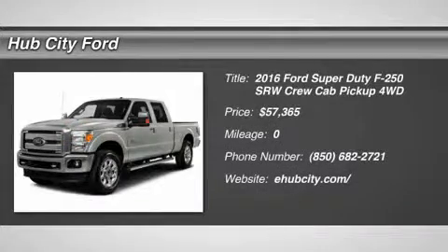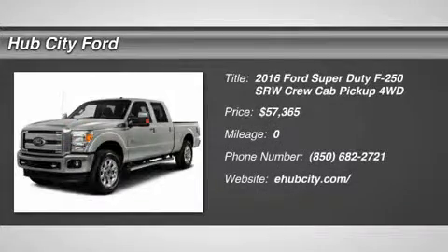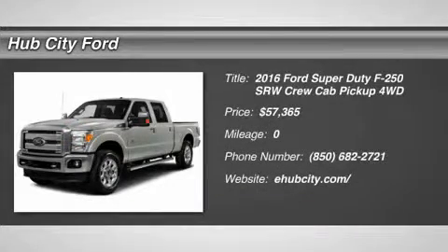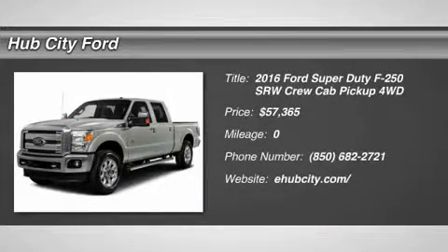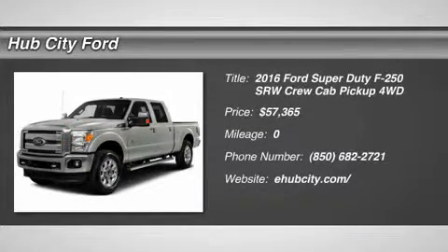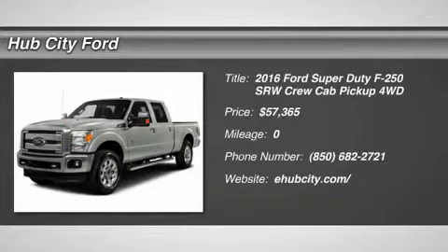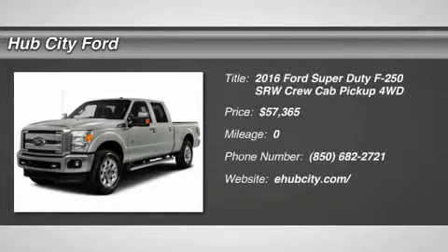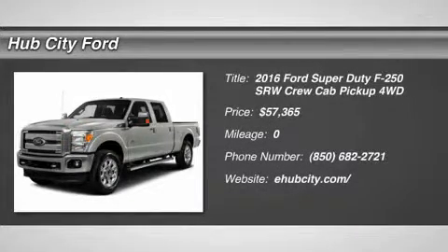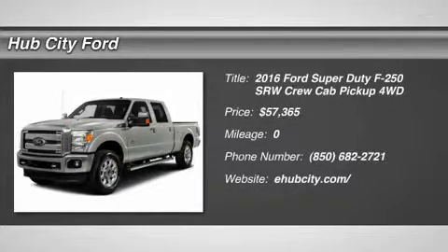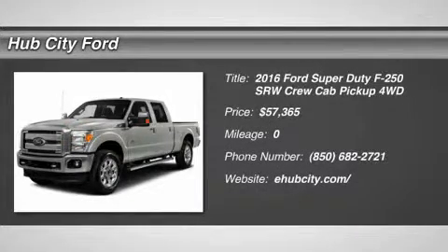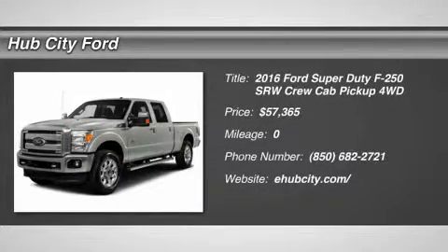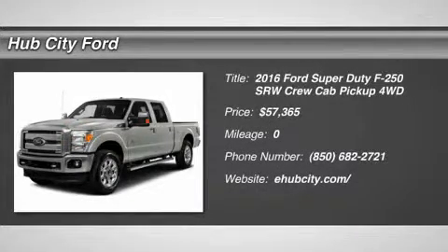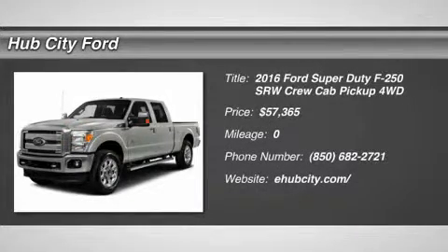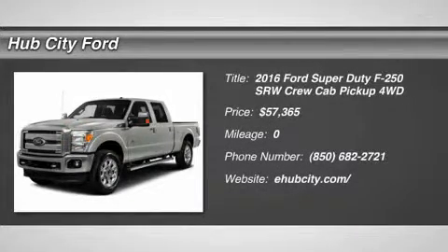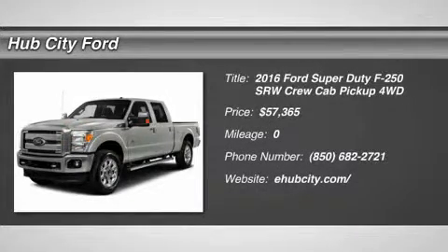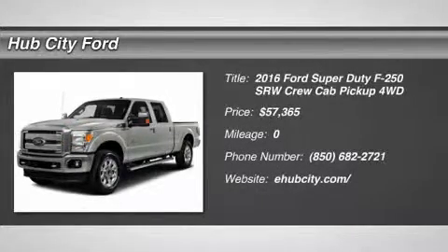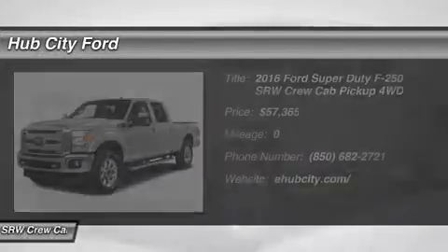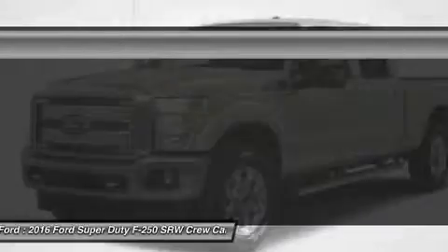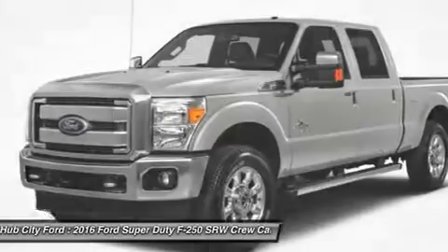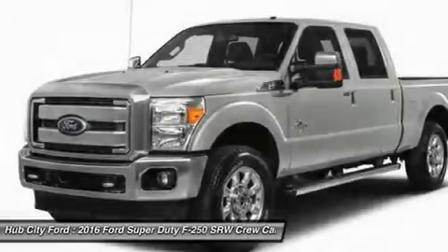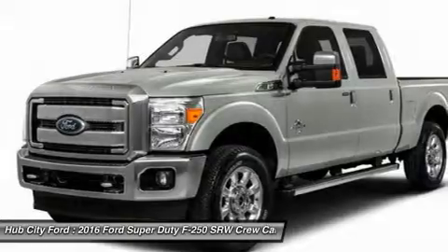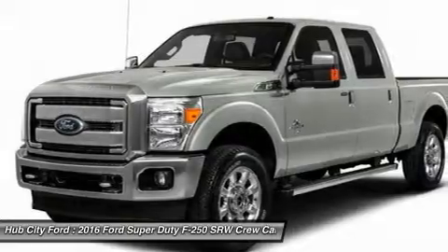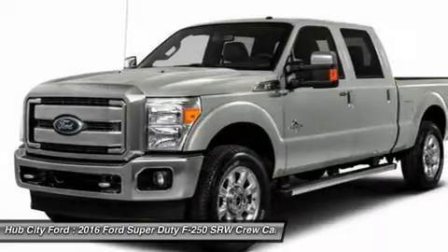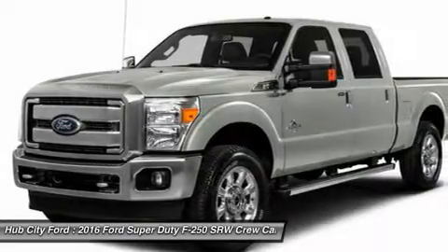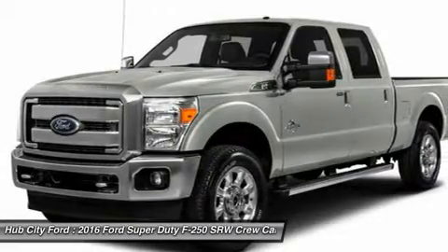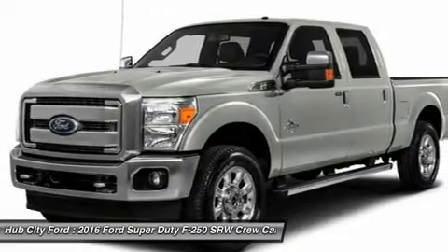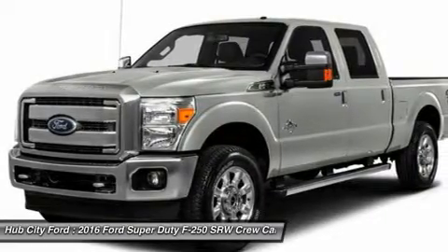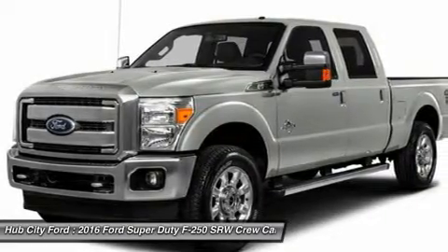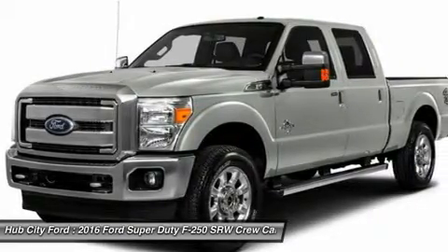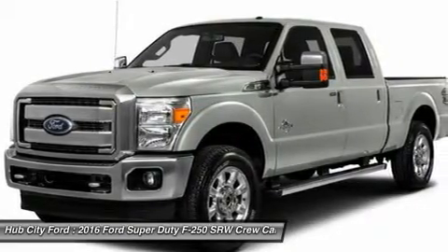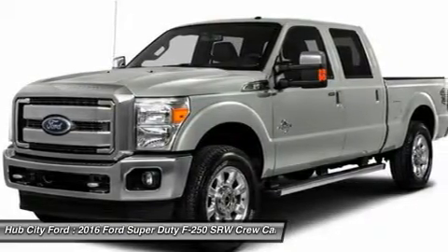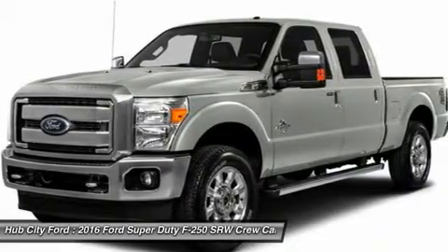2016 F-250 Super Duty. Head-to-head fuel efficiency. Head-to-head towing. Head-to-head torque.